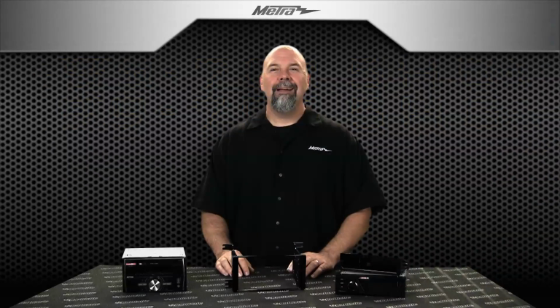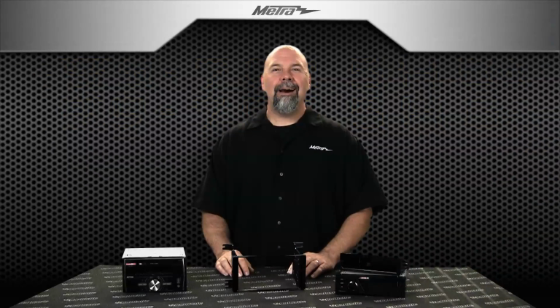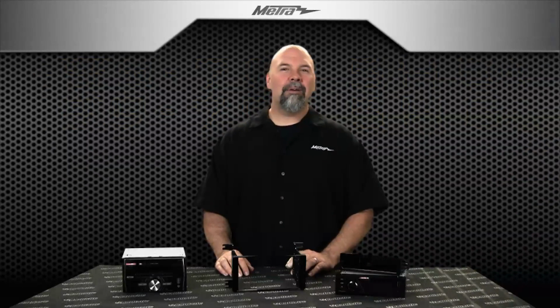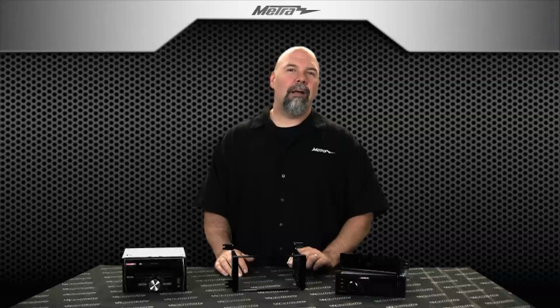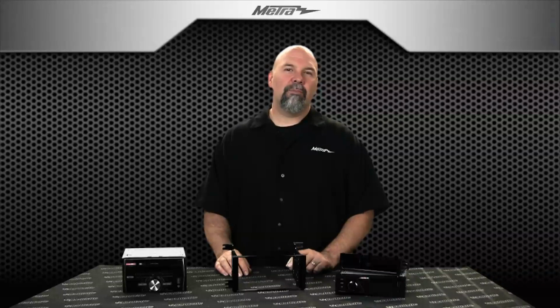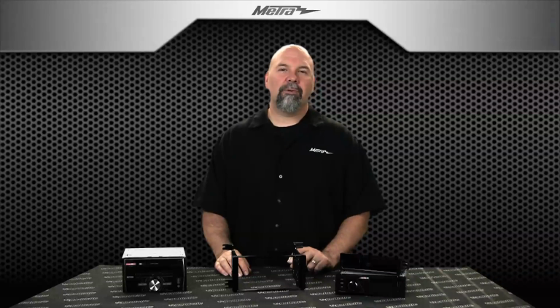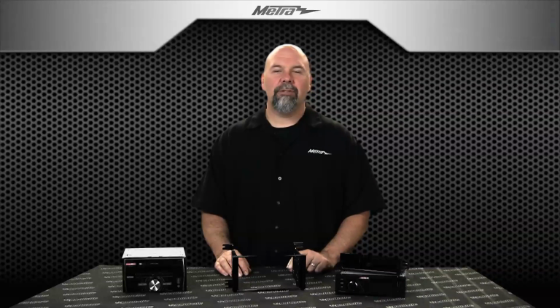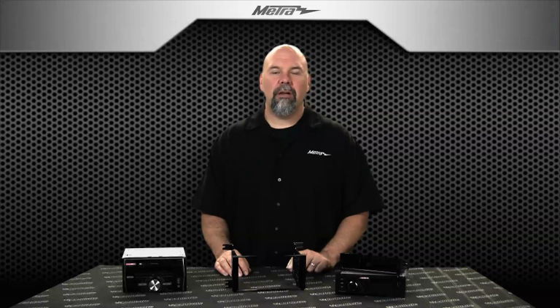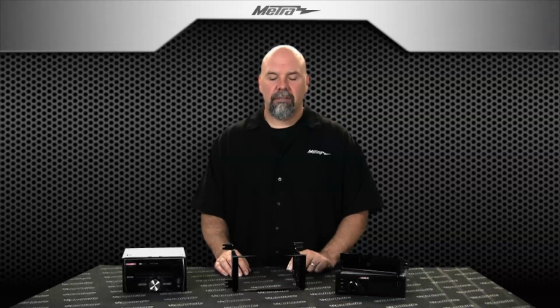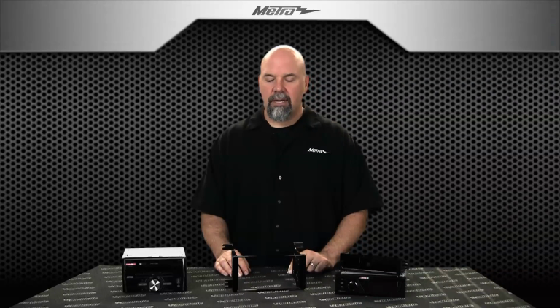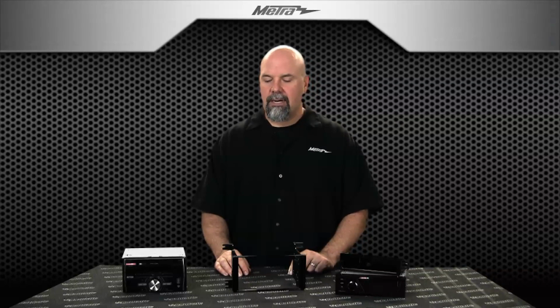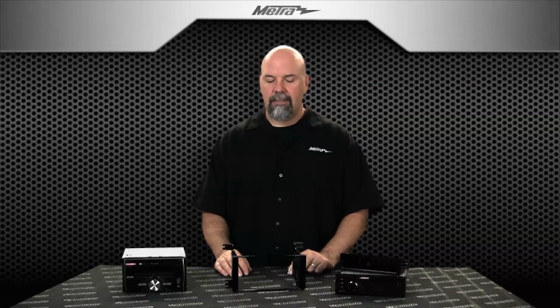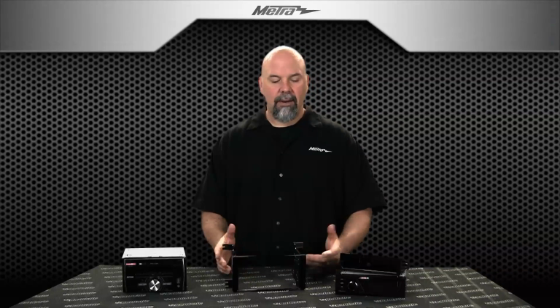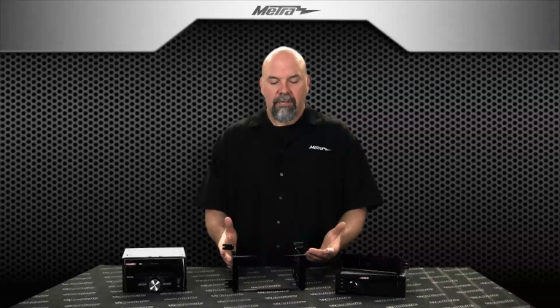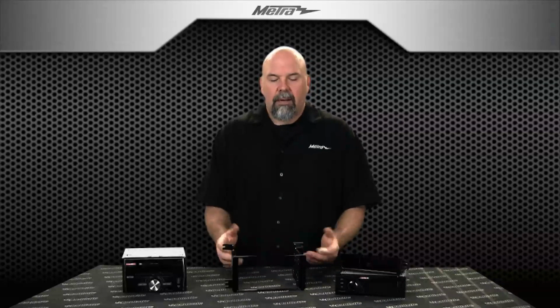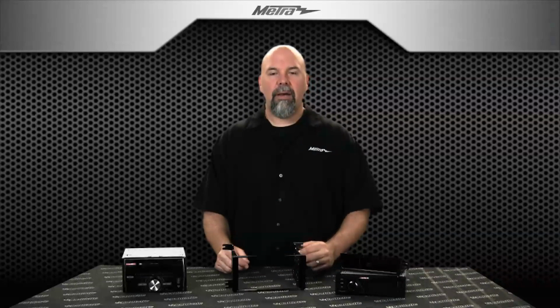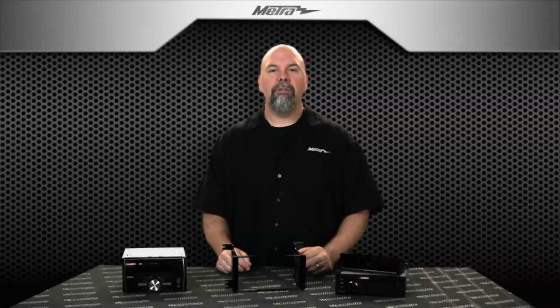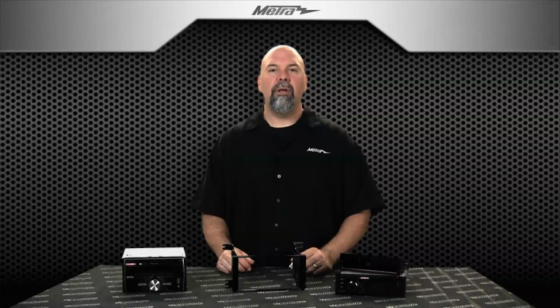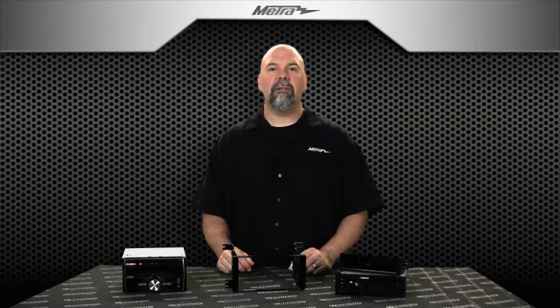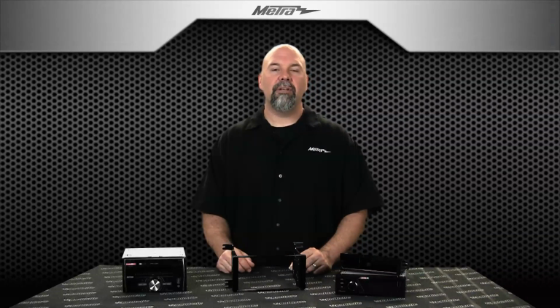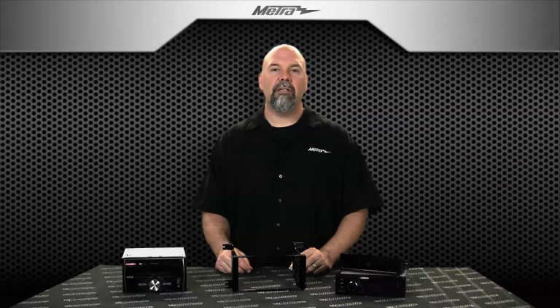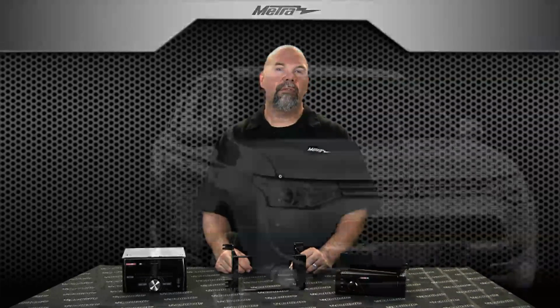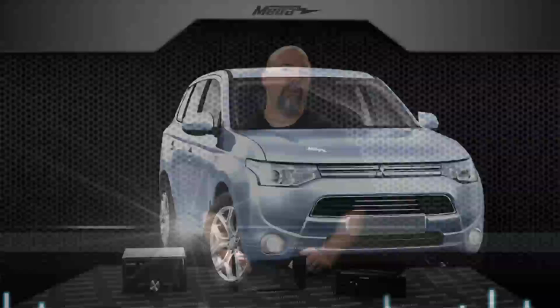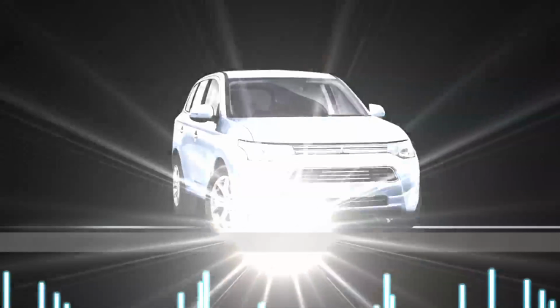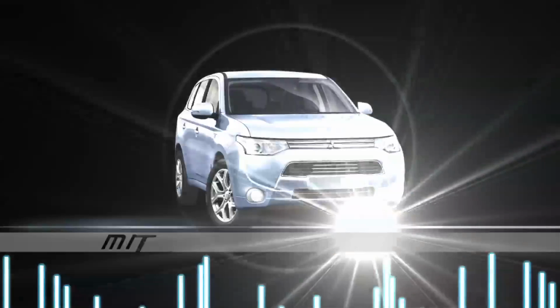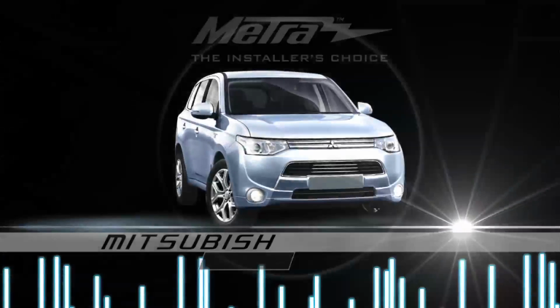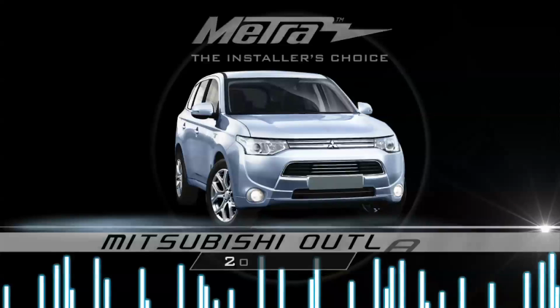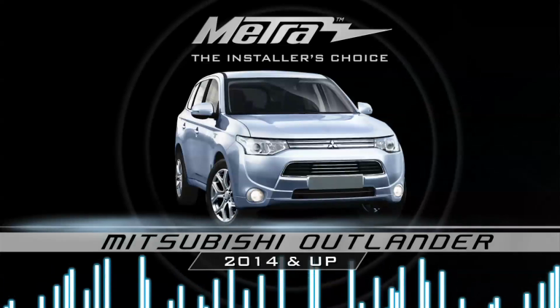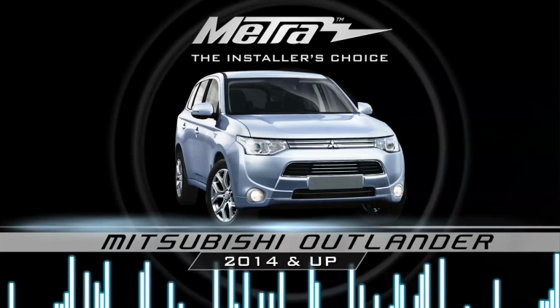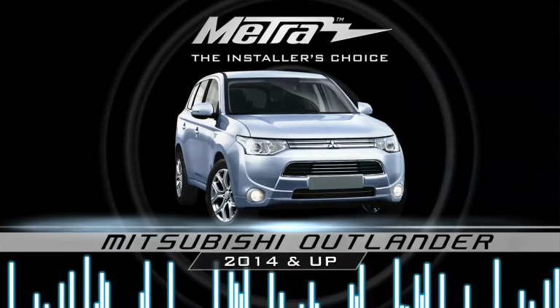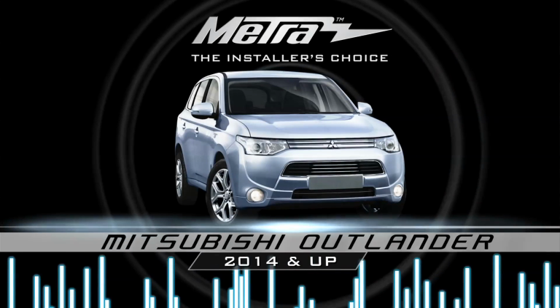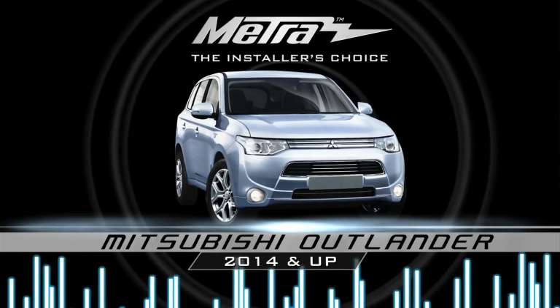Hi, I'm Colin with Metro Electronics. Today we're talking about two new installation kits for the 2014 and up Mitsubishi Outlander.